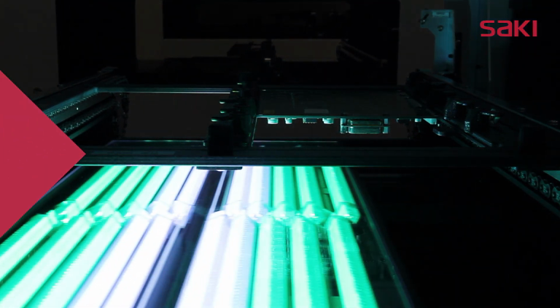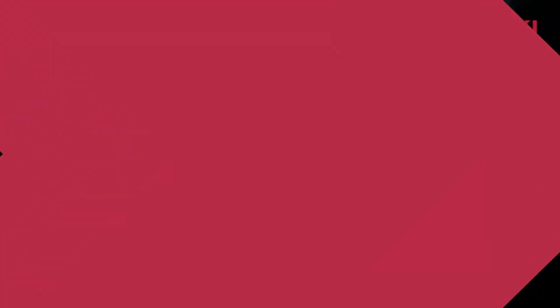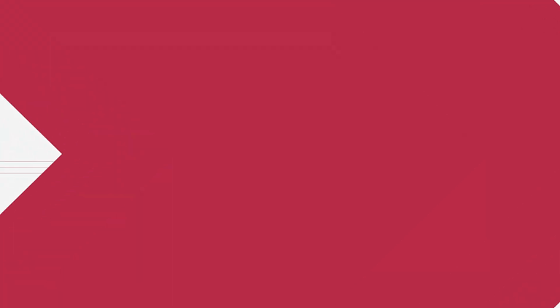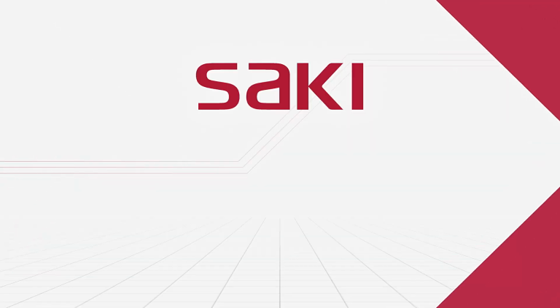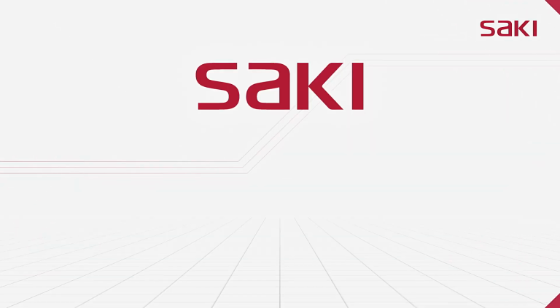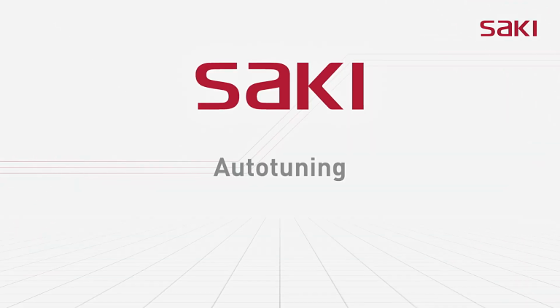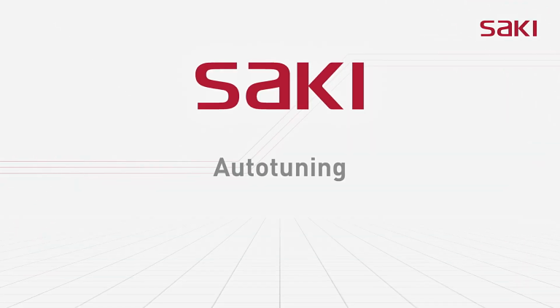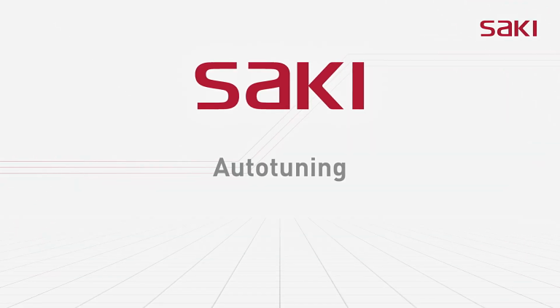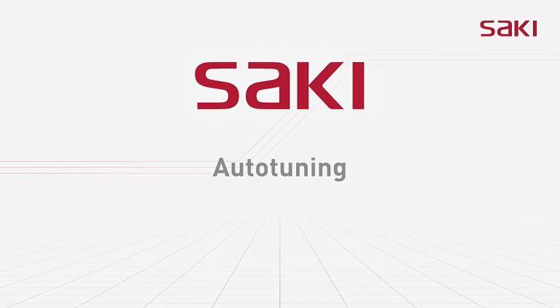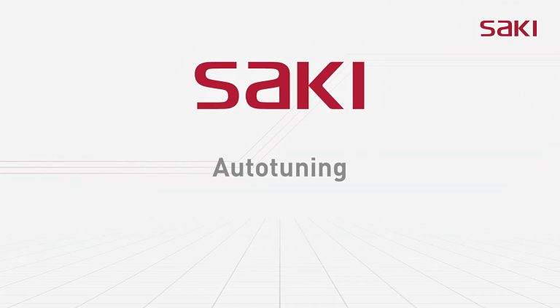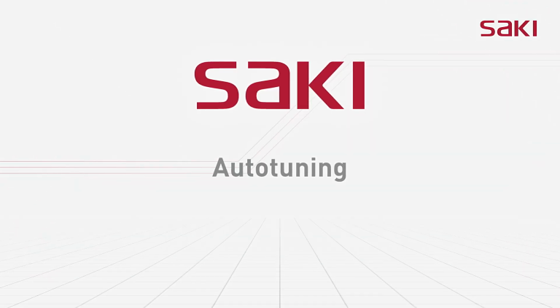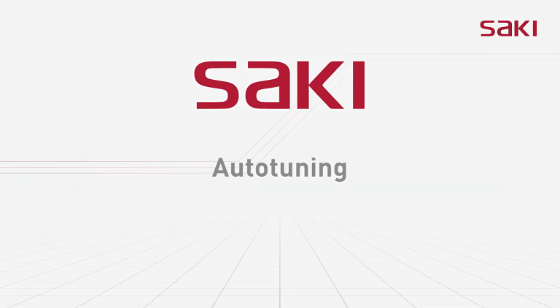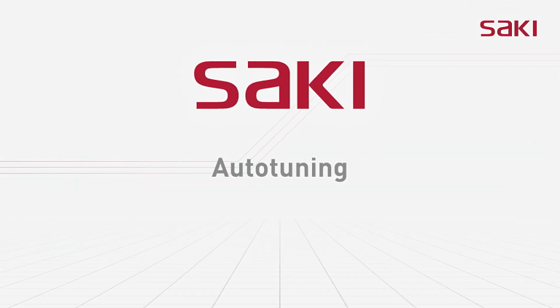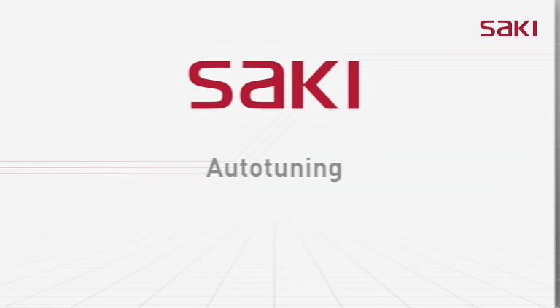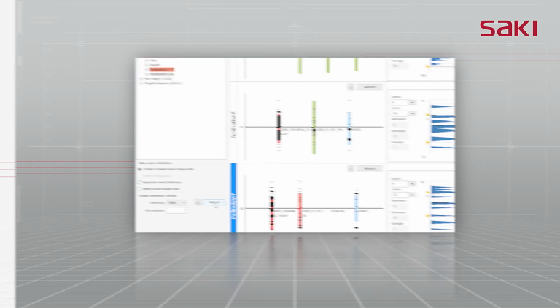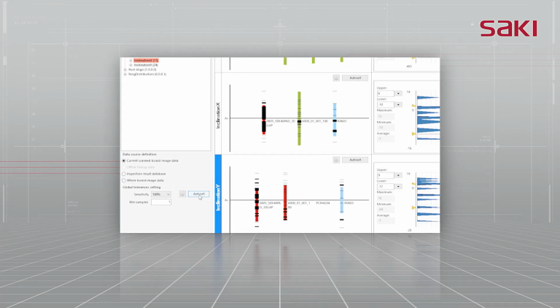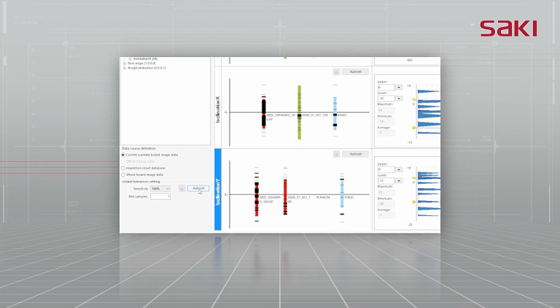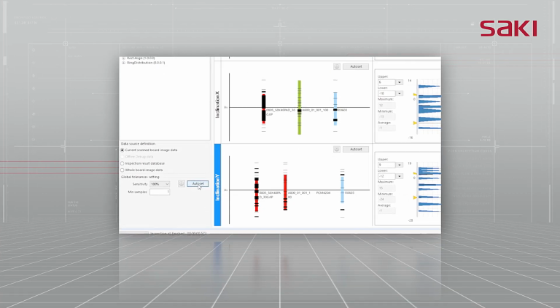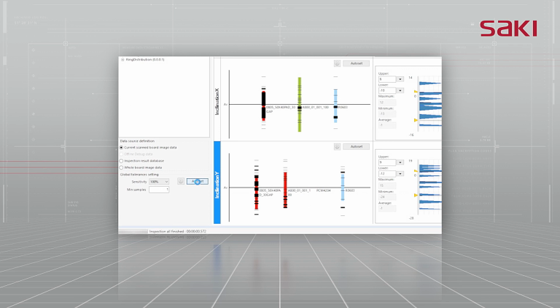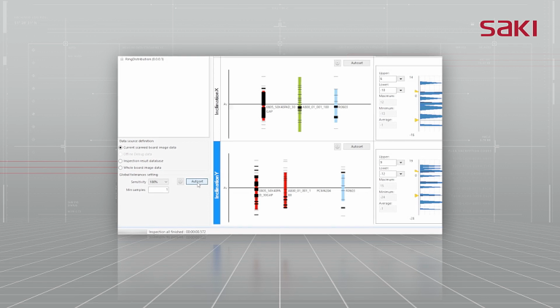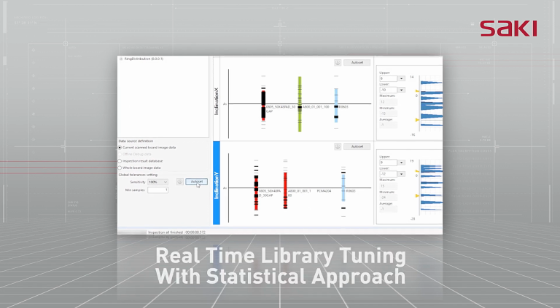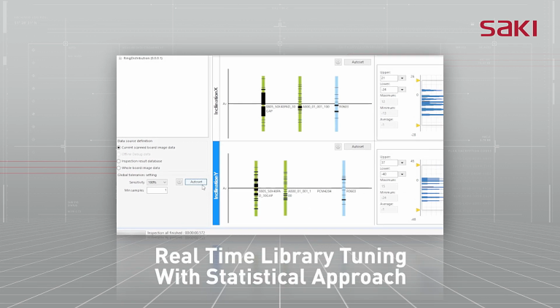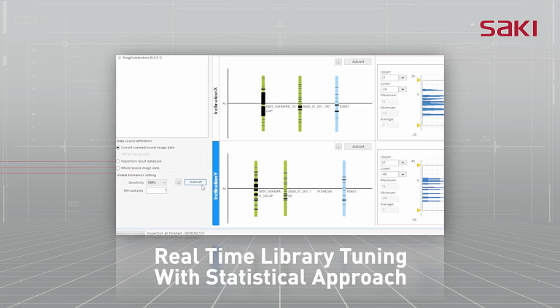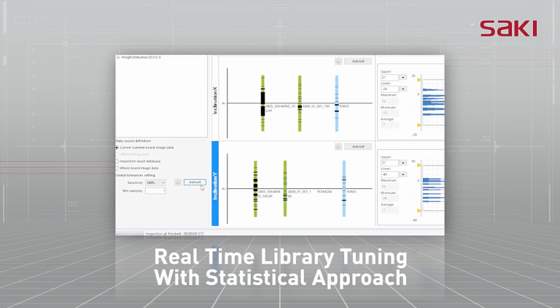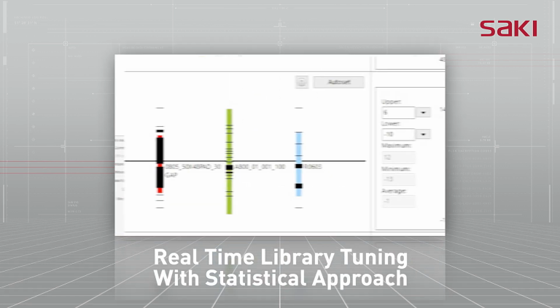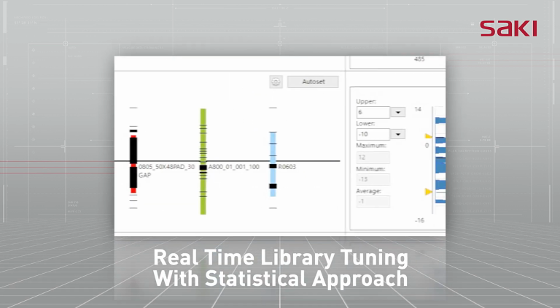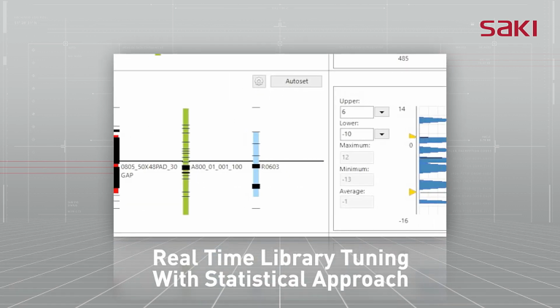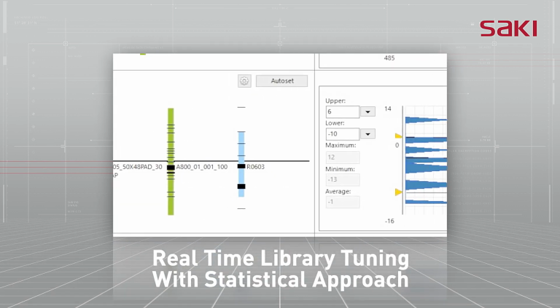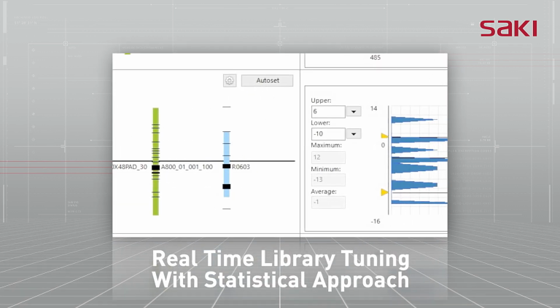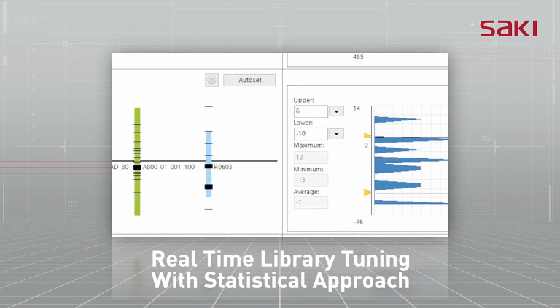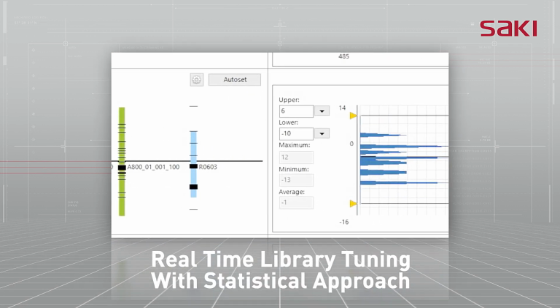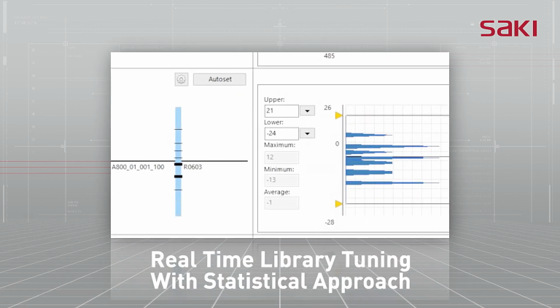Auto-tuning: real-time automatic library optimization through statistical result data.